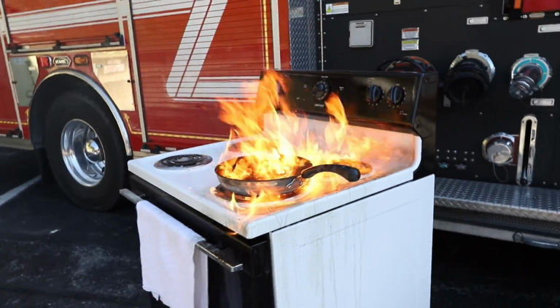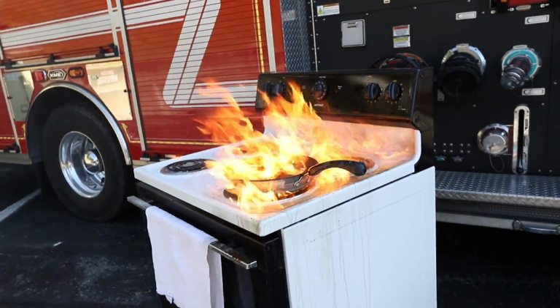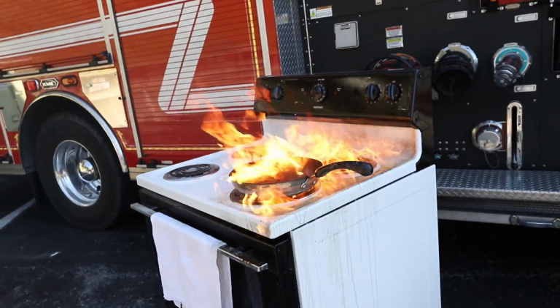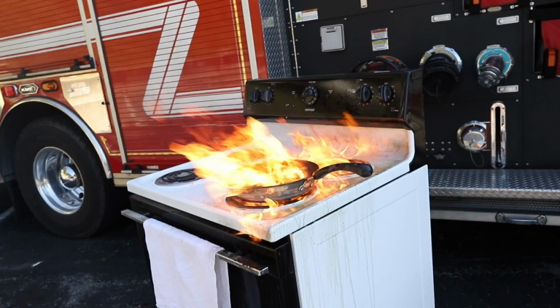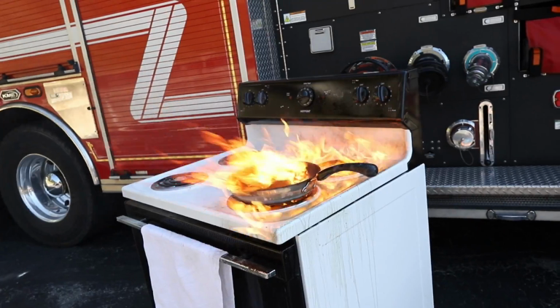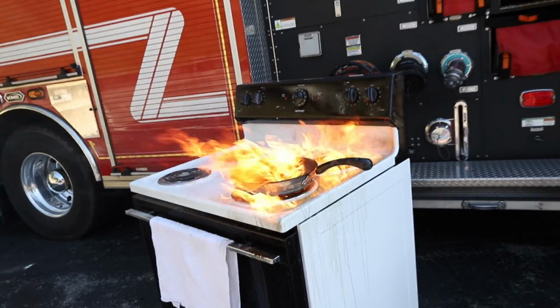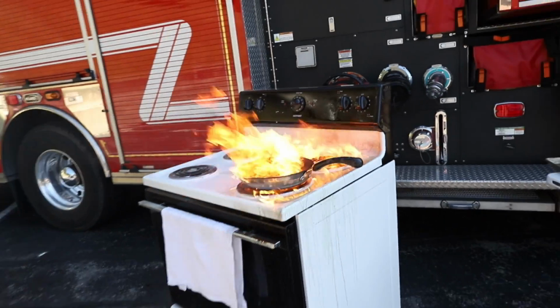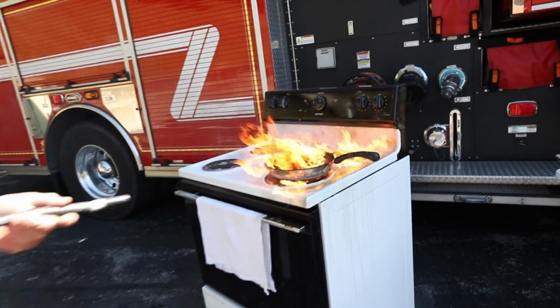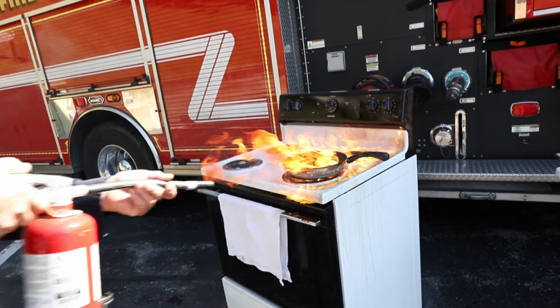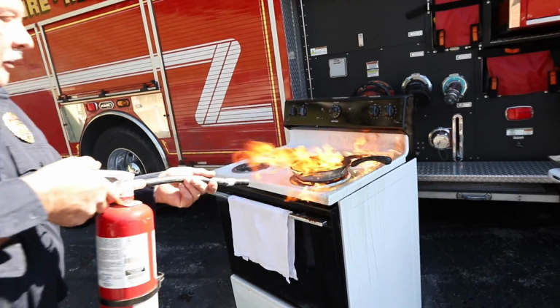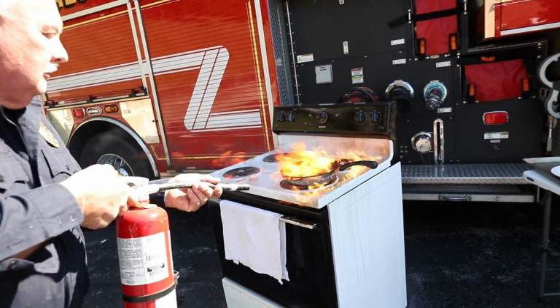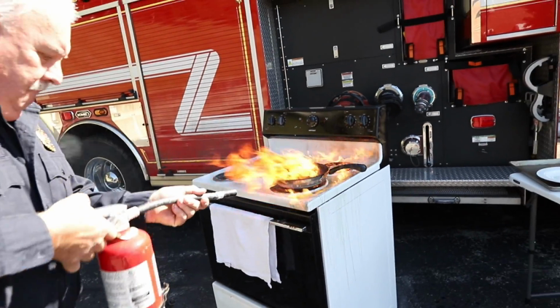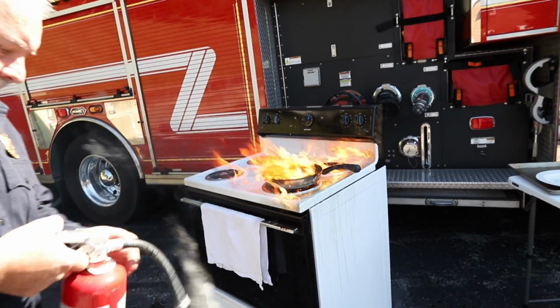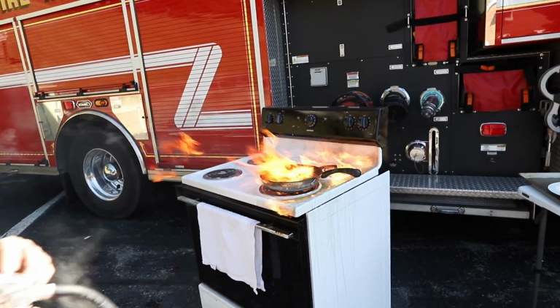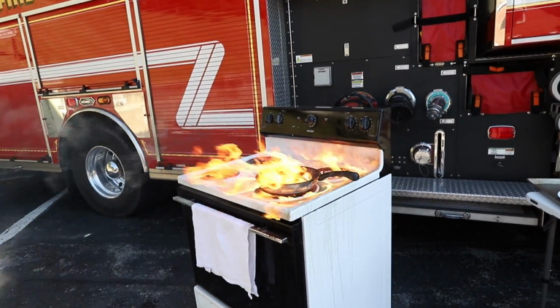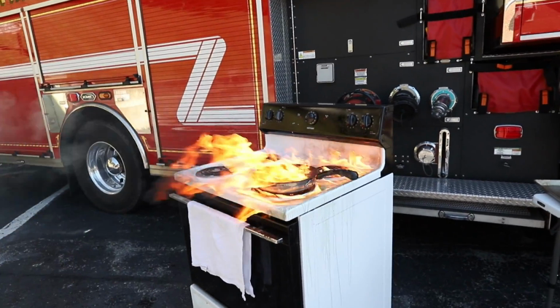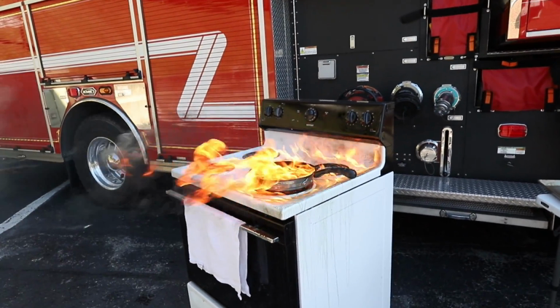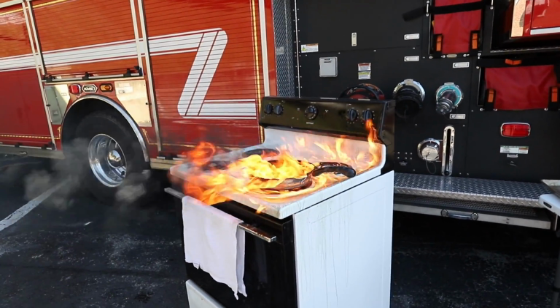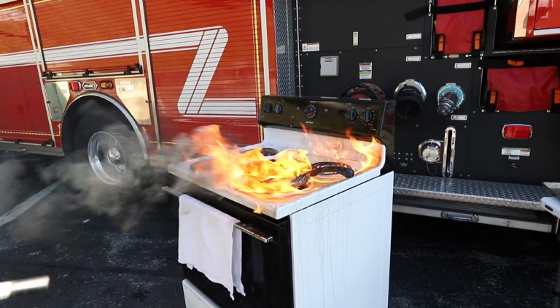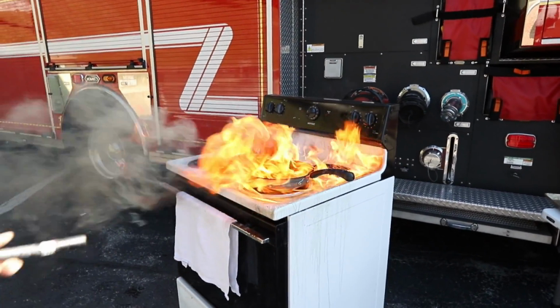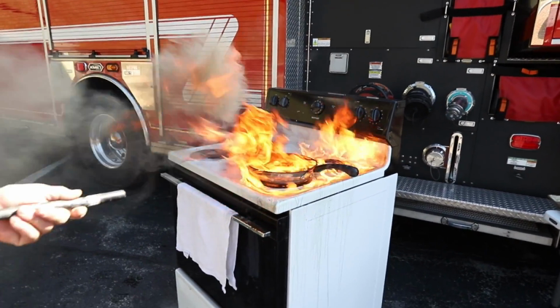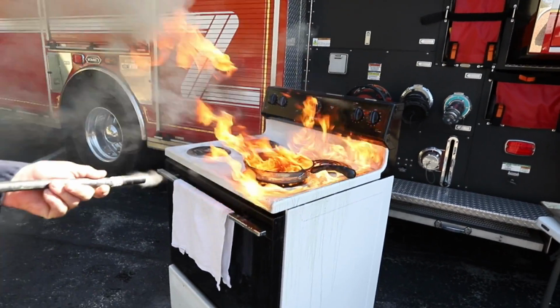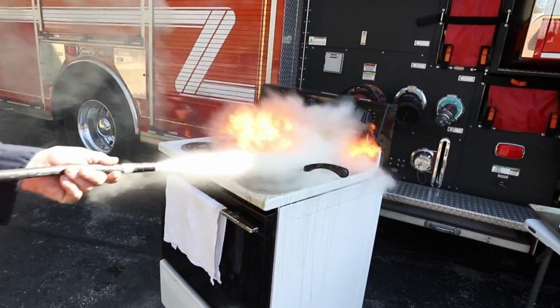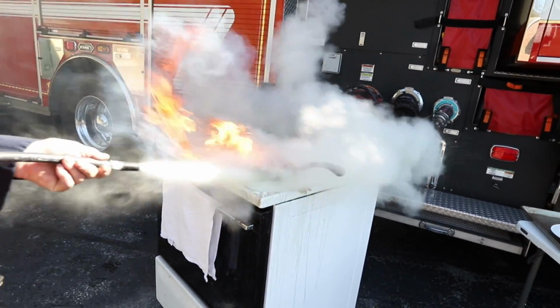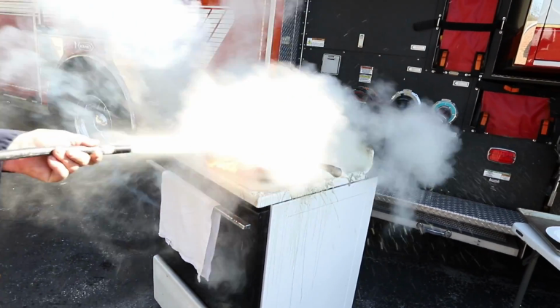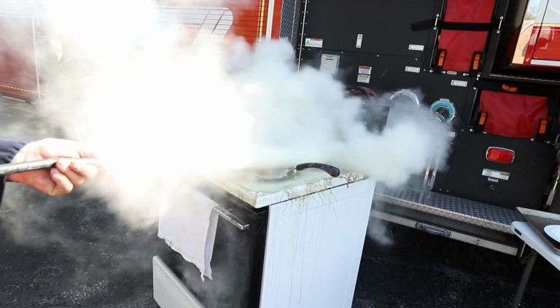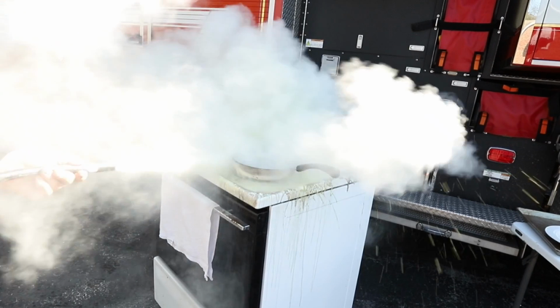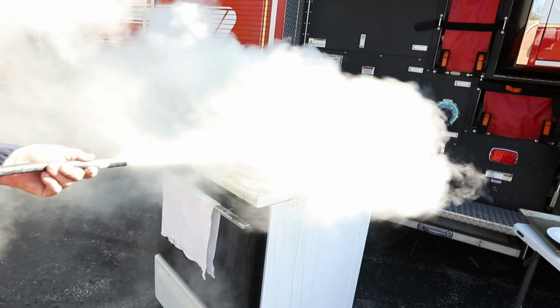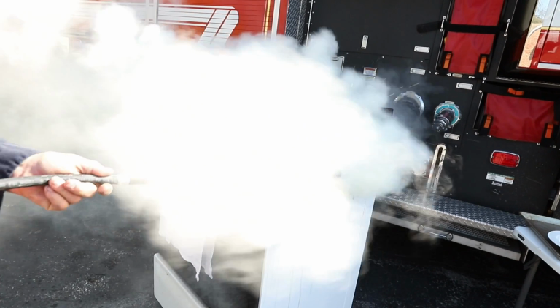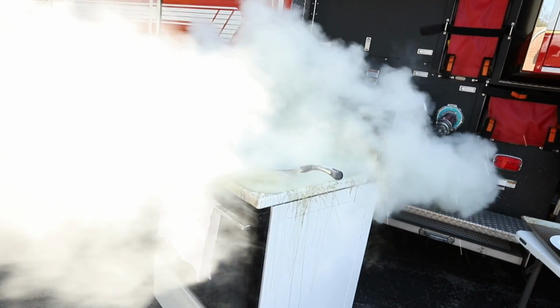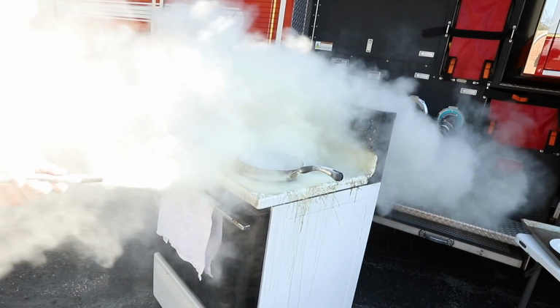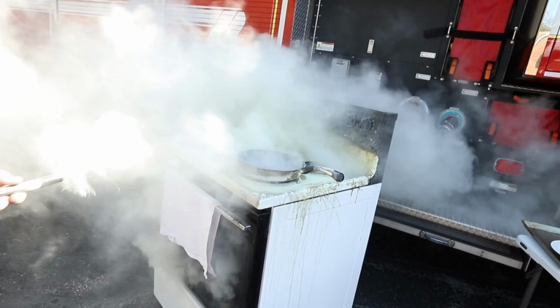You take the extinguisher, pull the pin, and sweep.